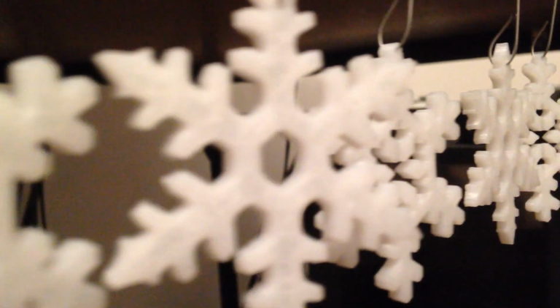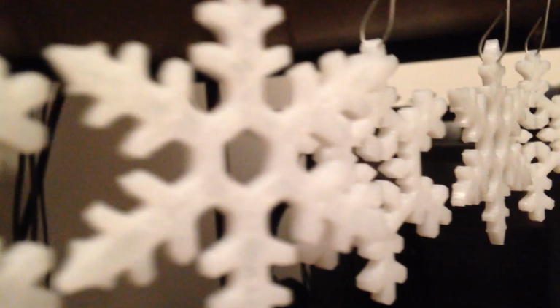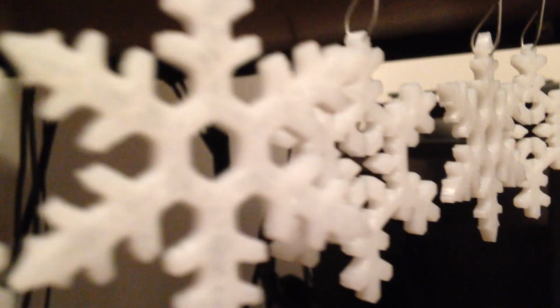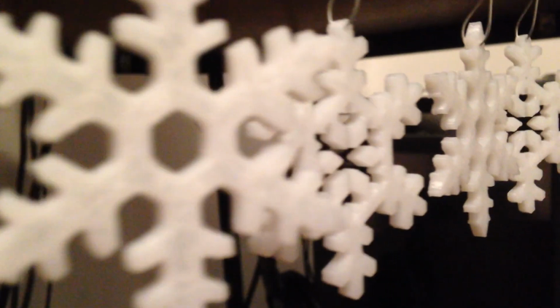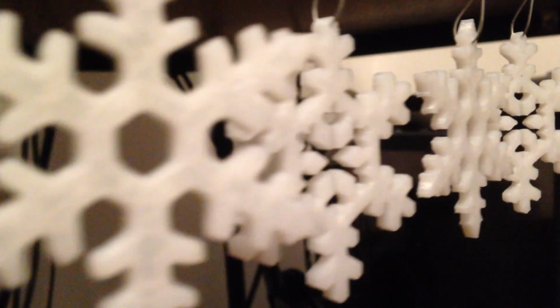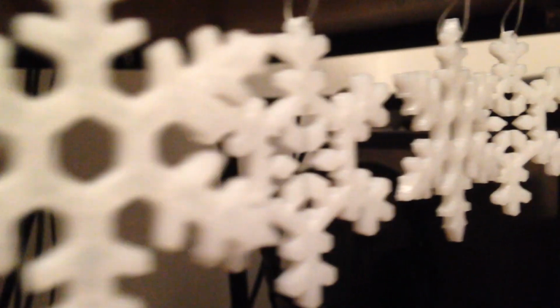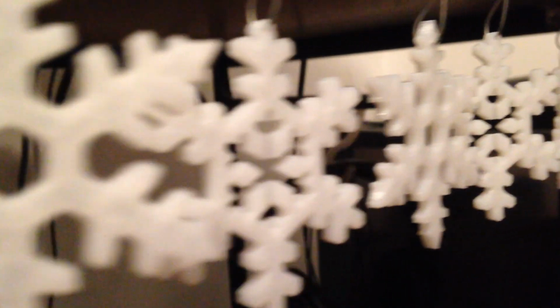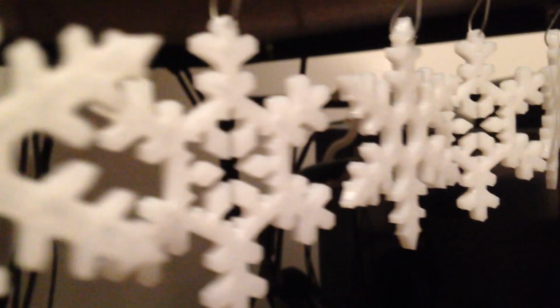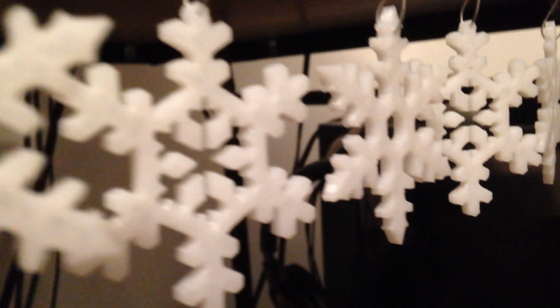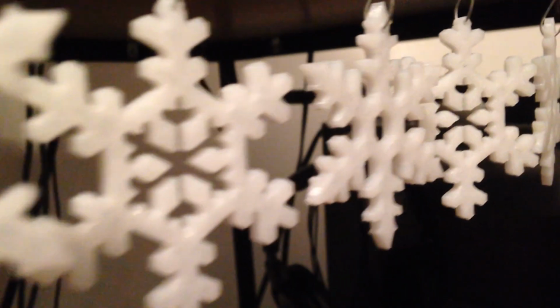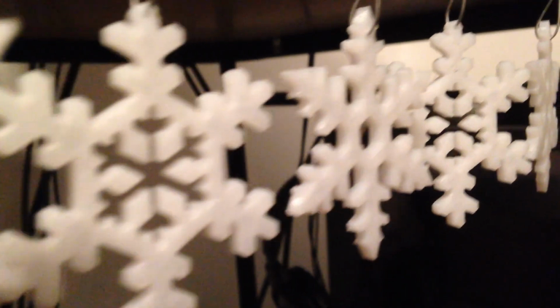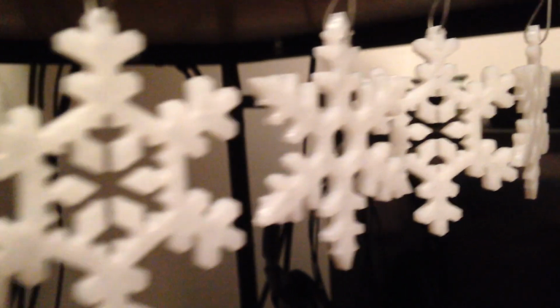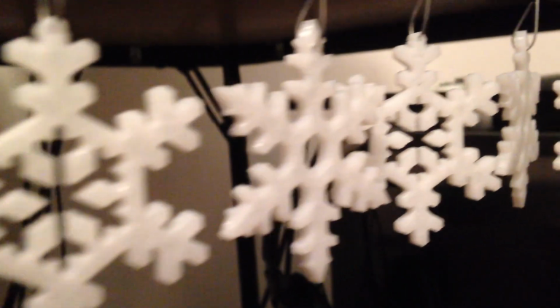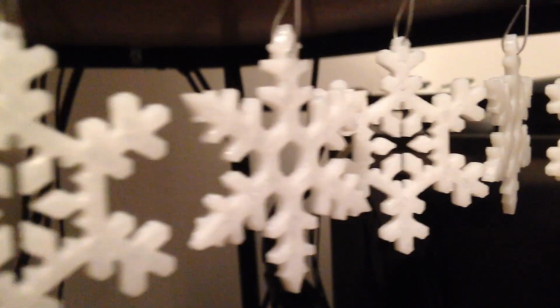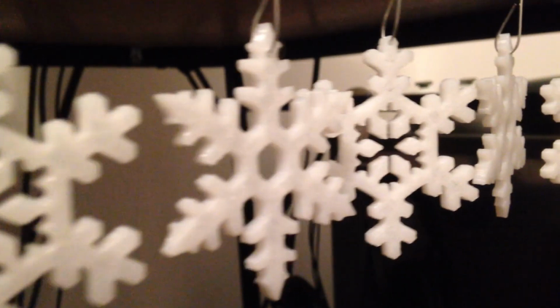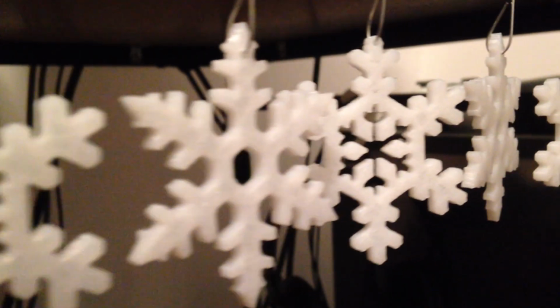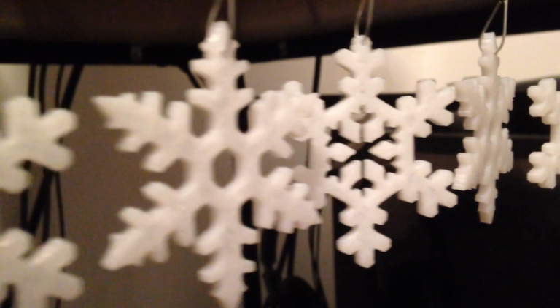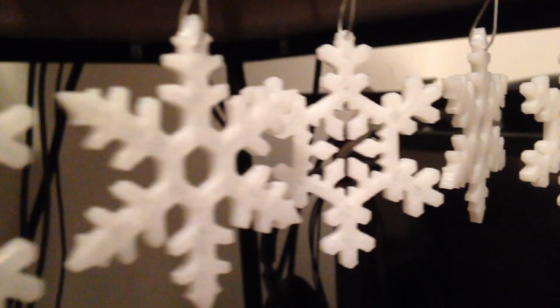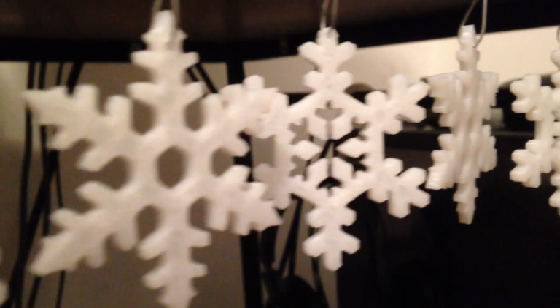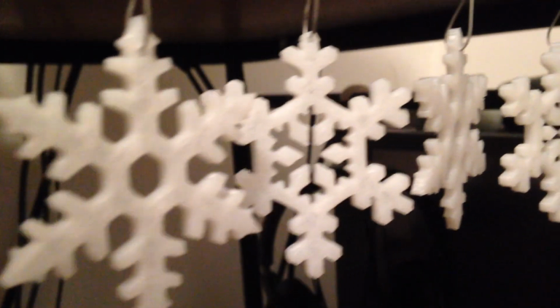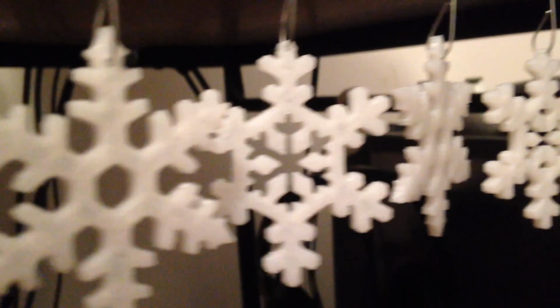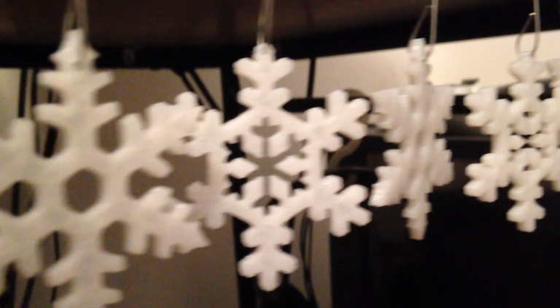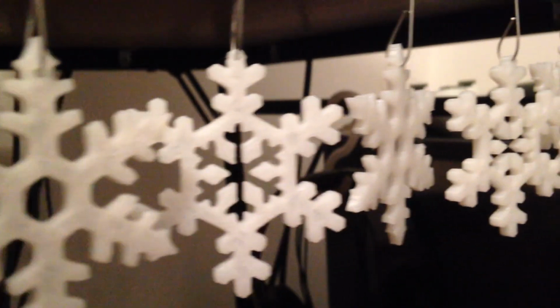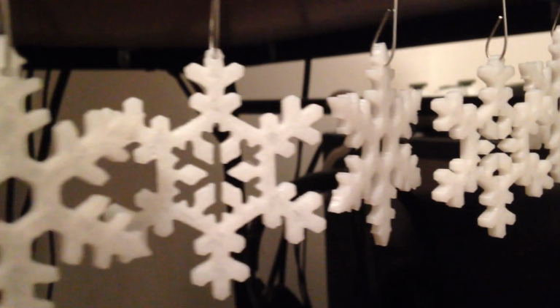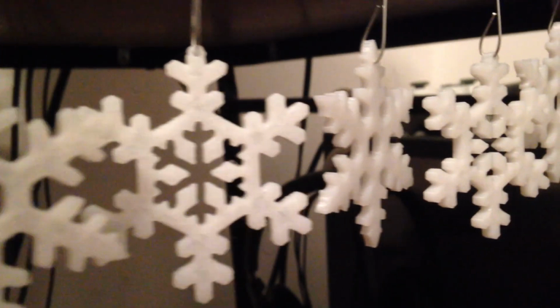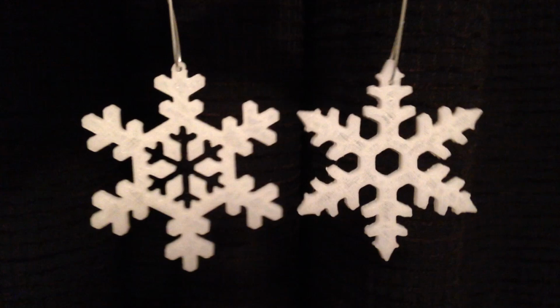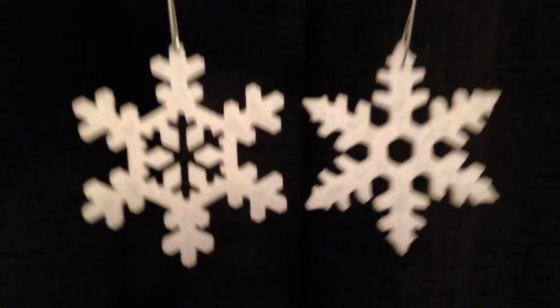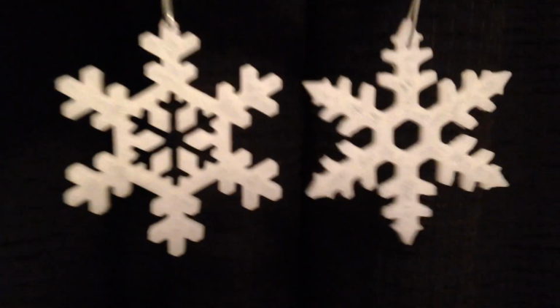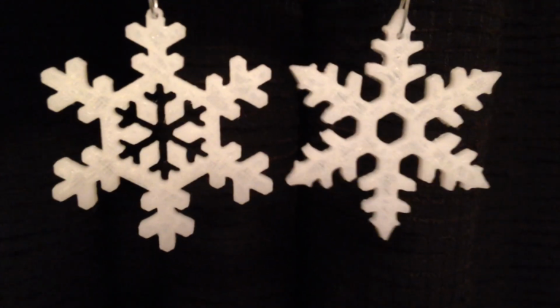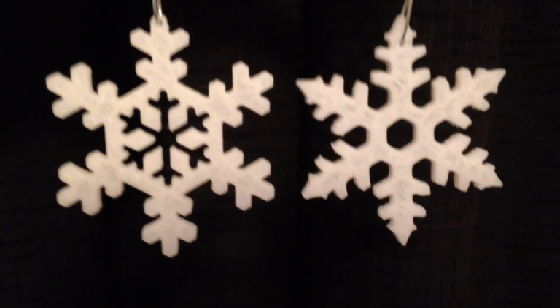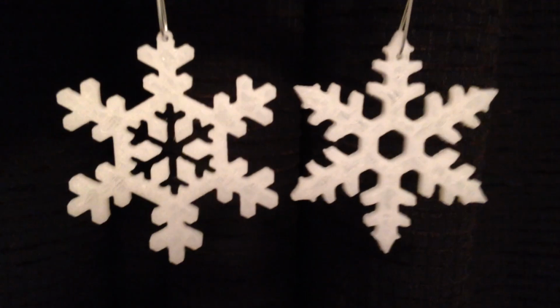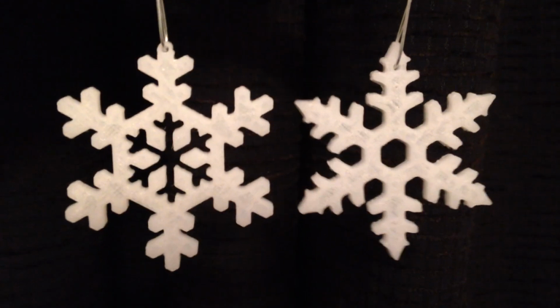I printed about a dozen of these snowflake ornaments — two different designs.